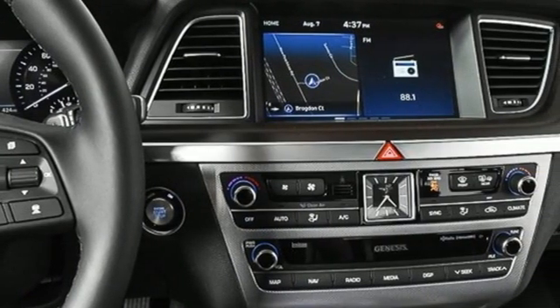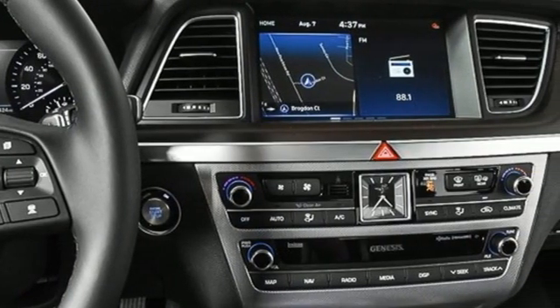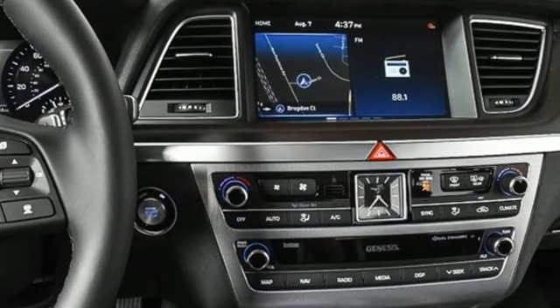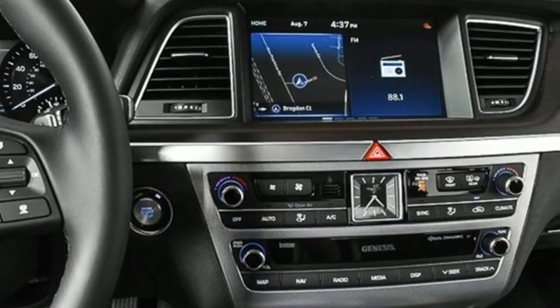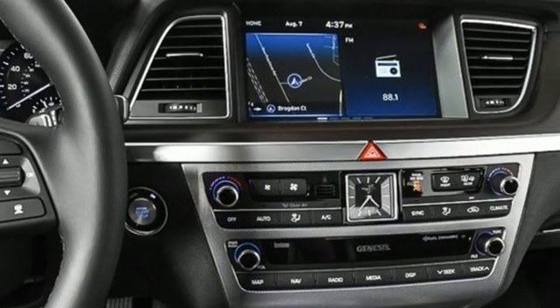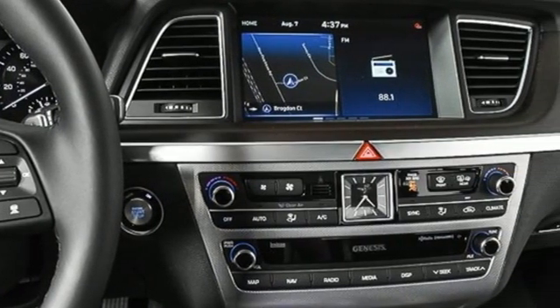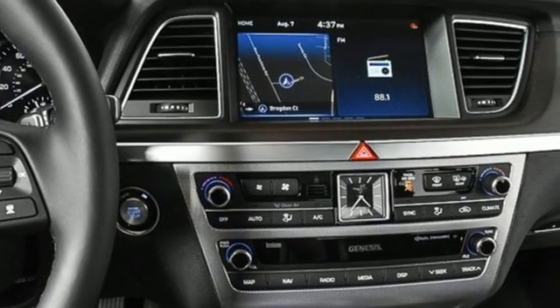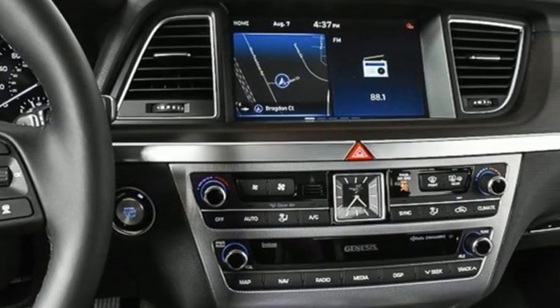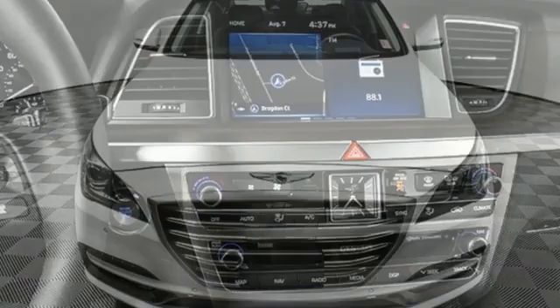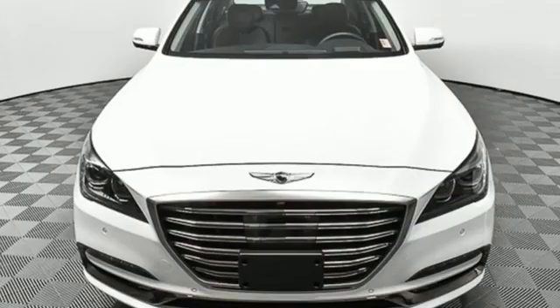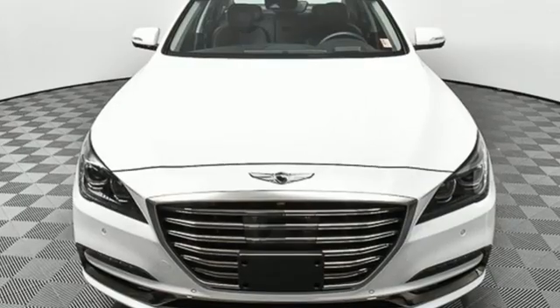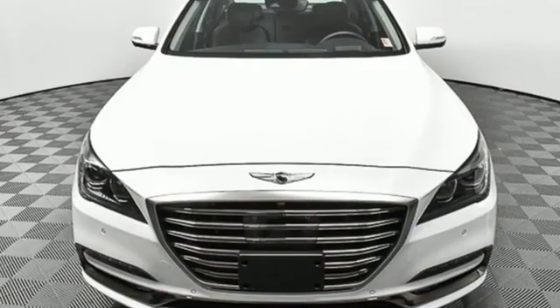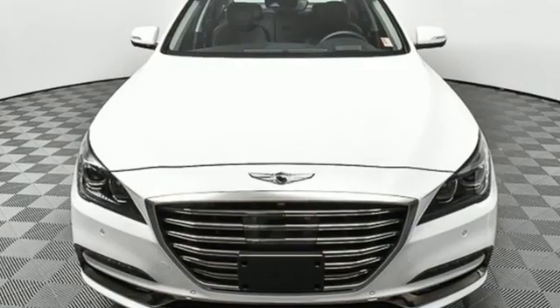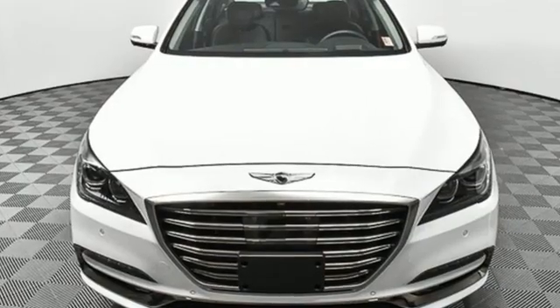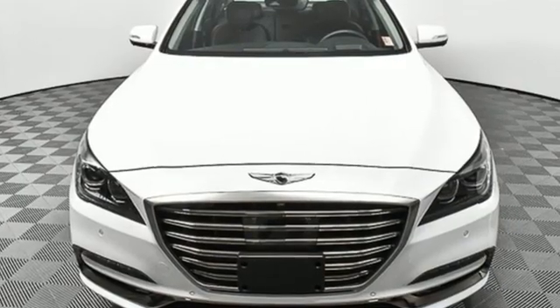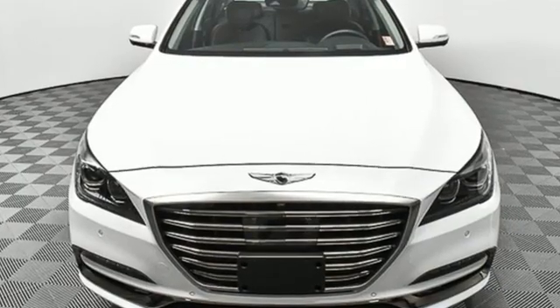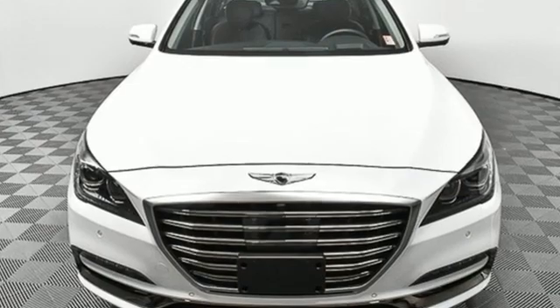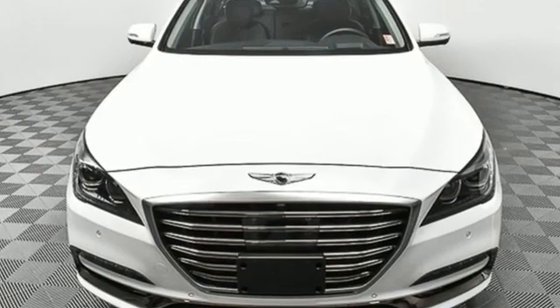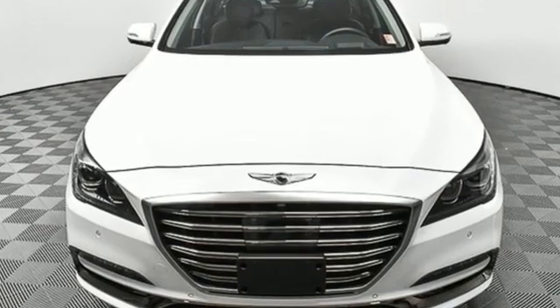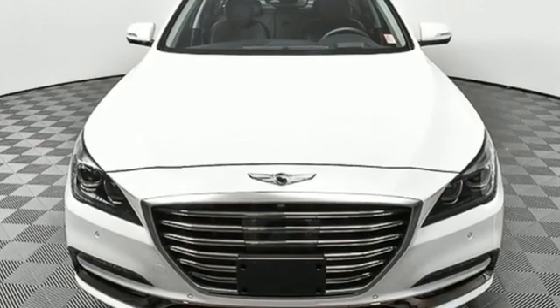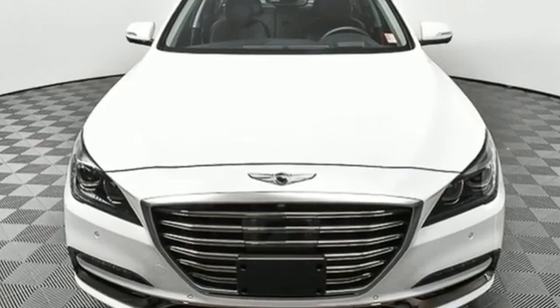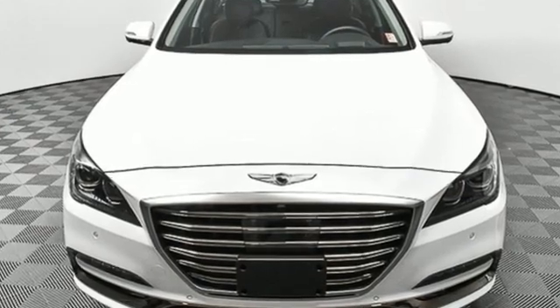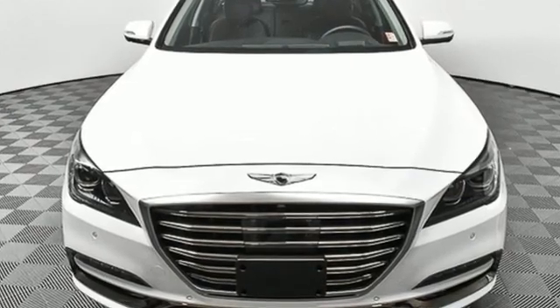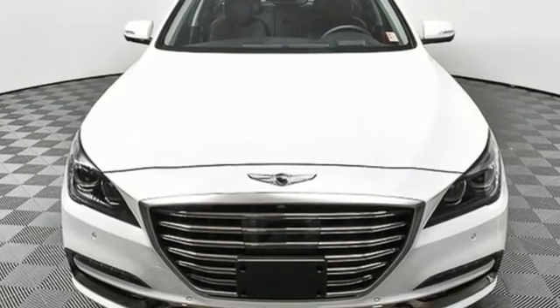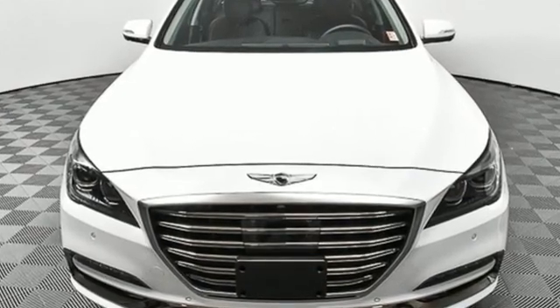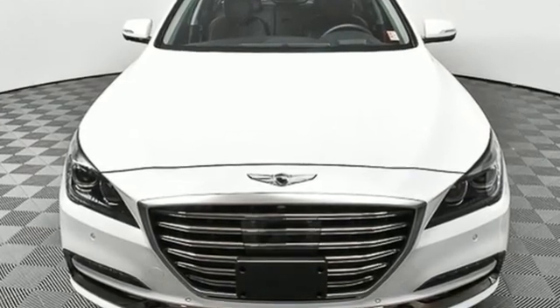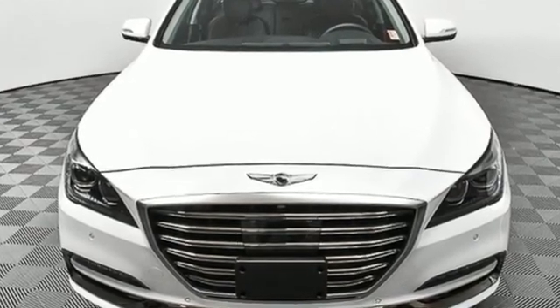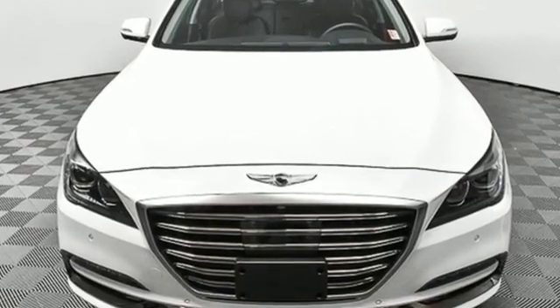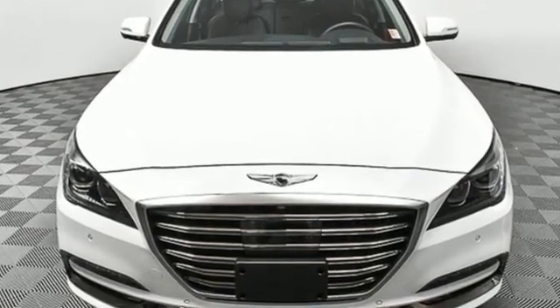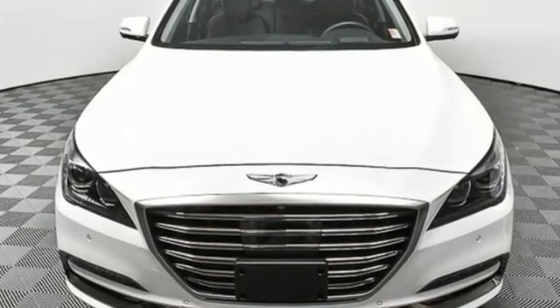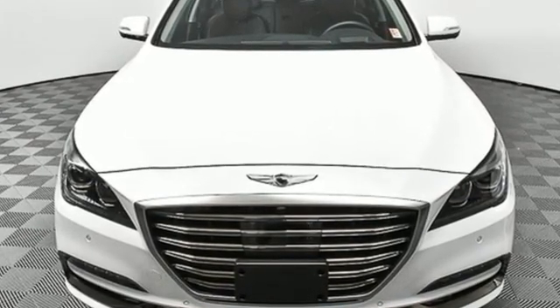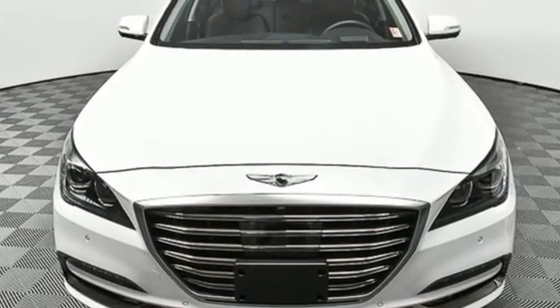Look at luxury from a fresh perspective. See what it can do for you when you take it for a test drive.